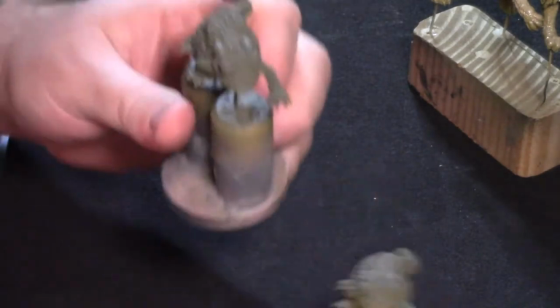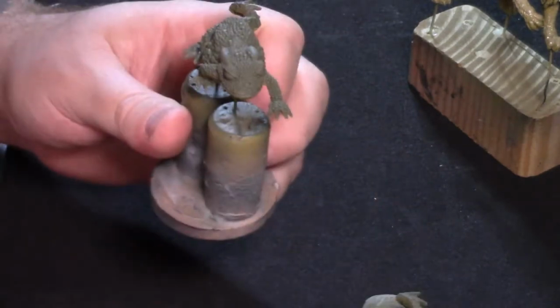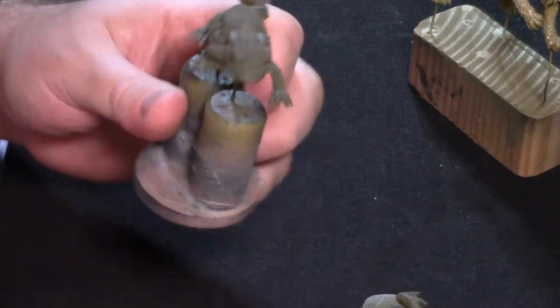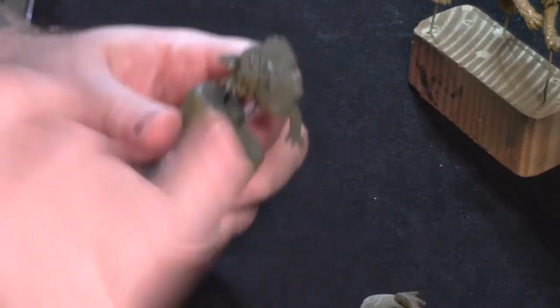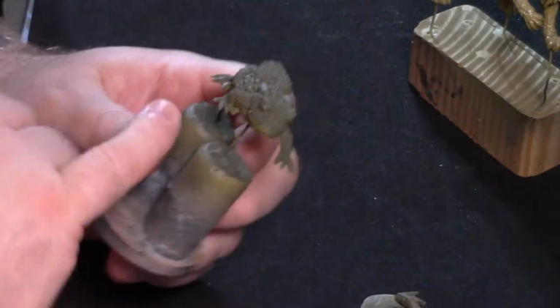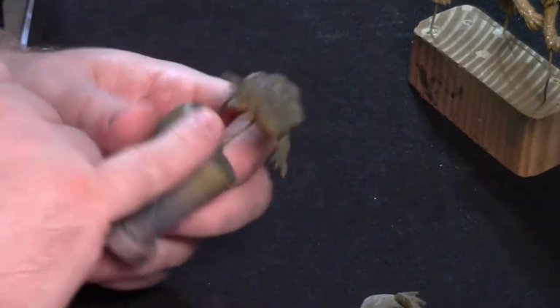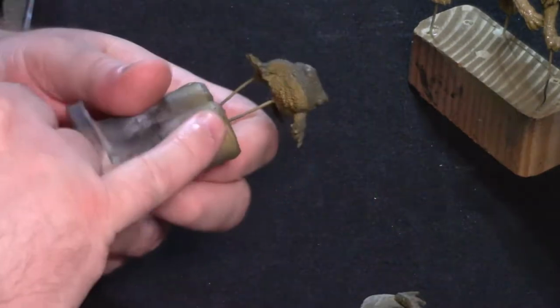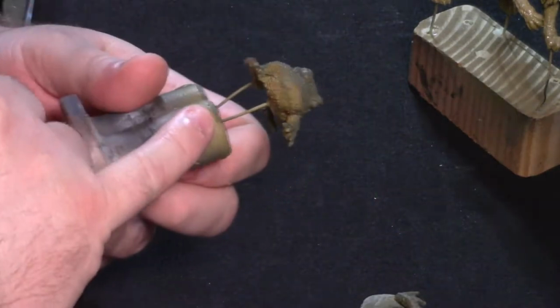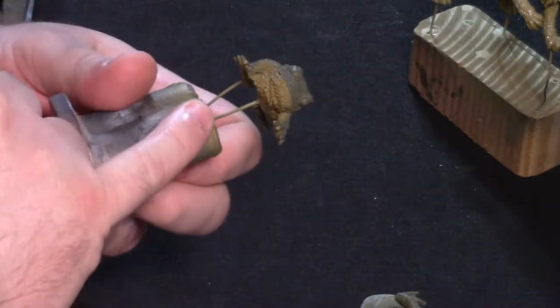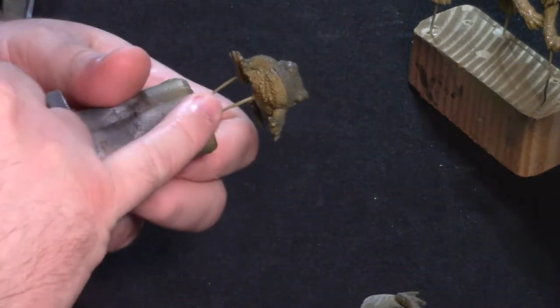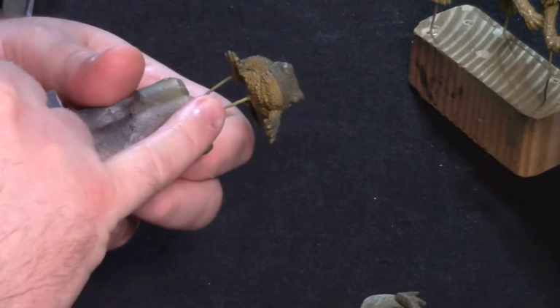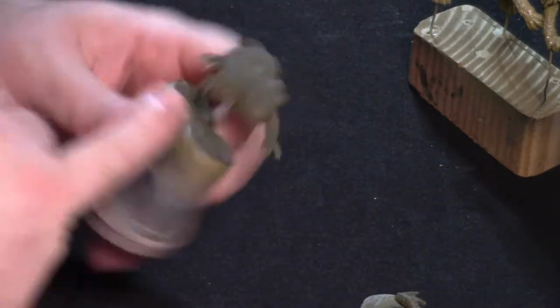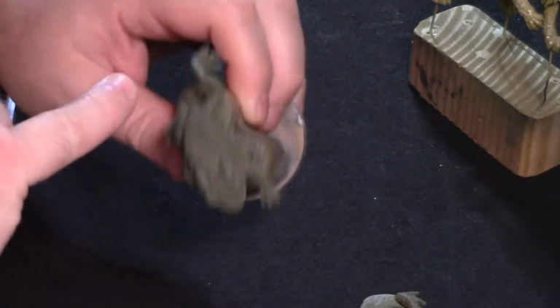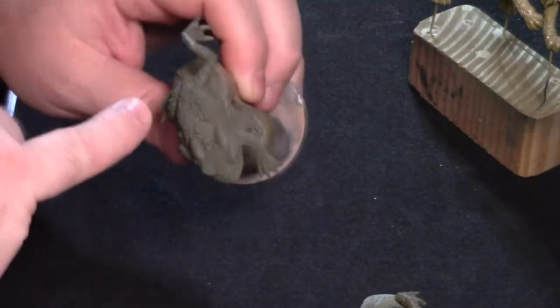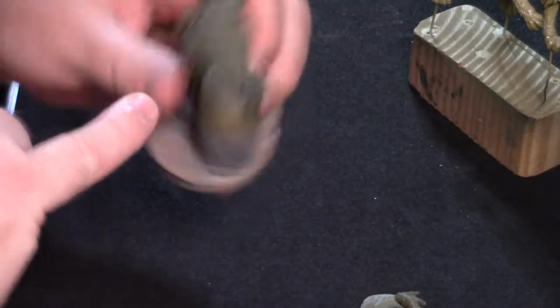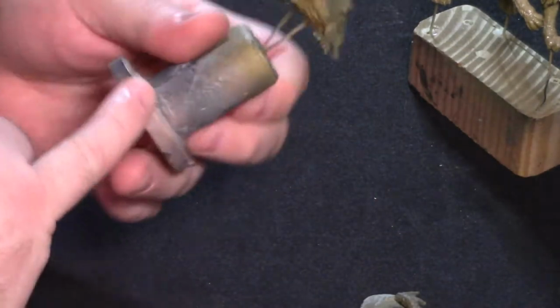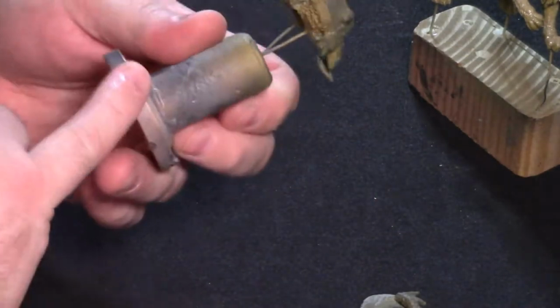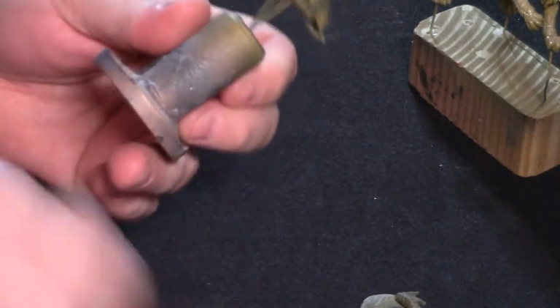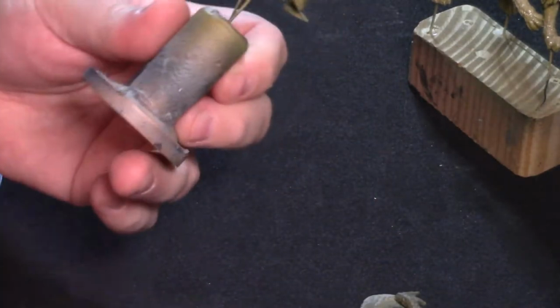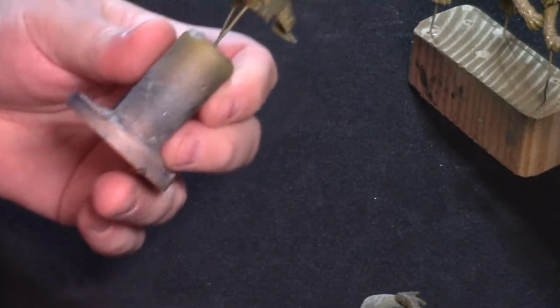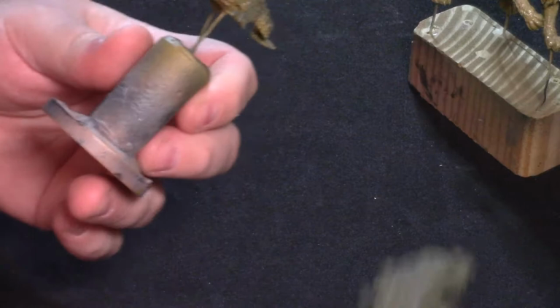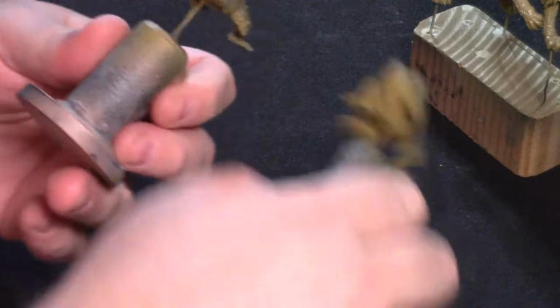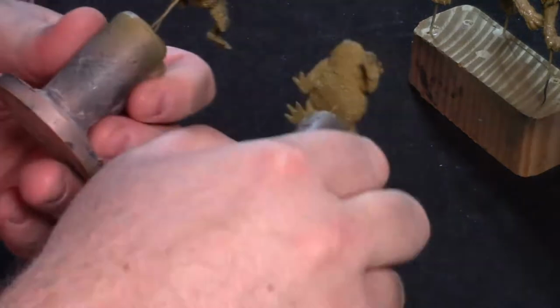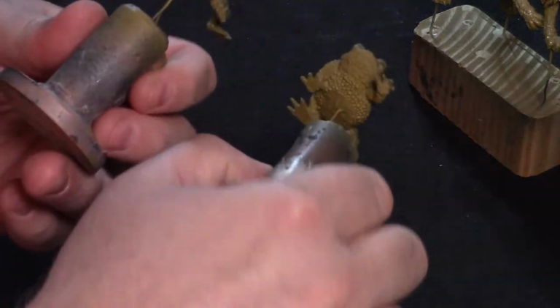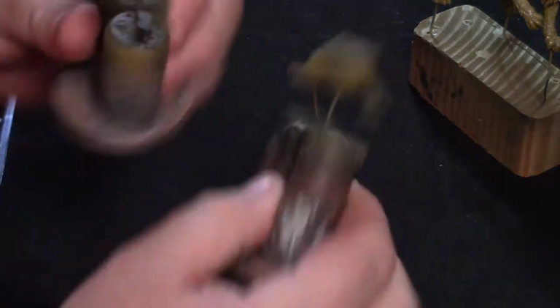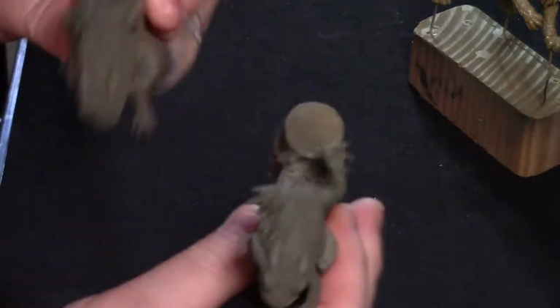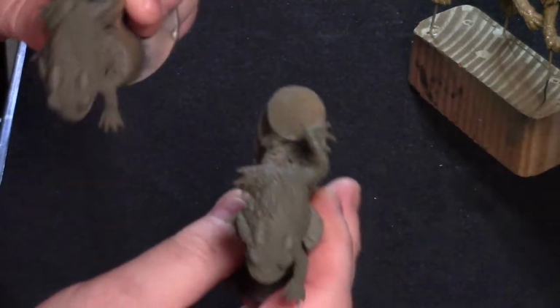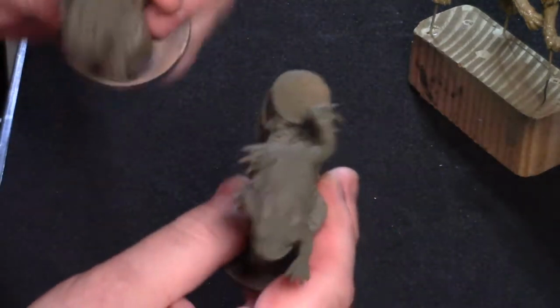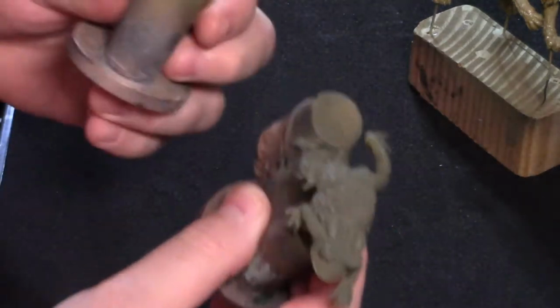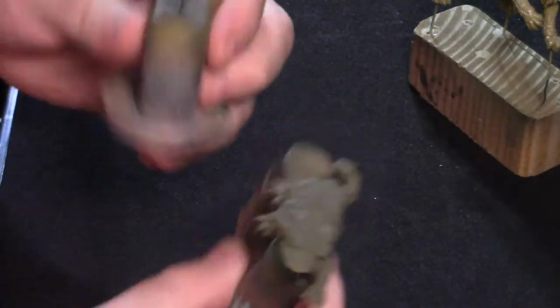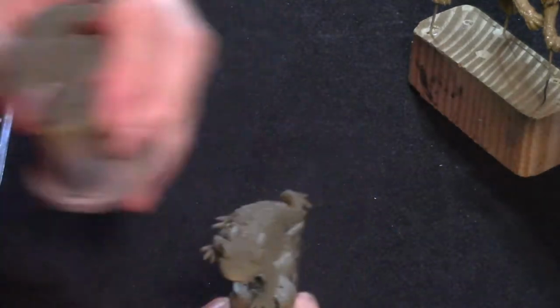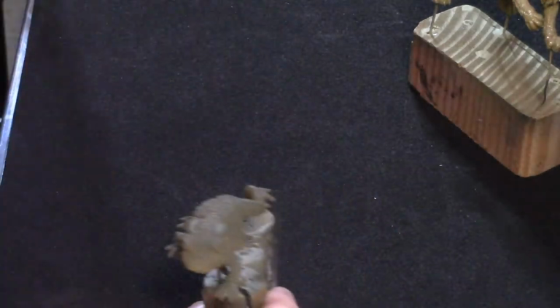So yep, here are some toads that I'm going to be working on later. They're actually just primed — that's just Vallejo primer. The colors that you see in there are just a Vallejo primer.